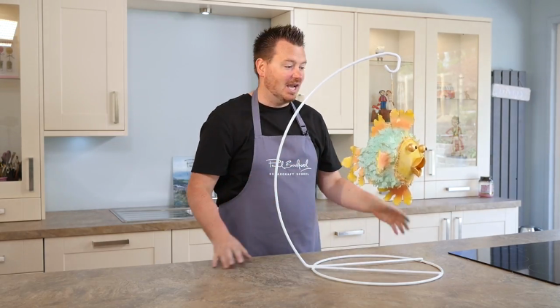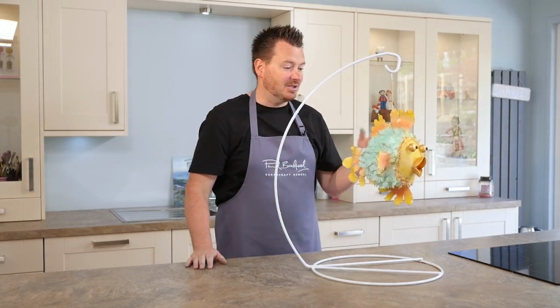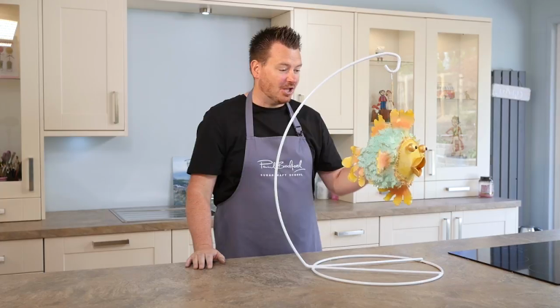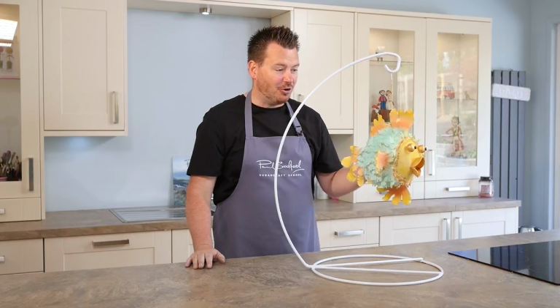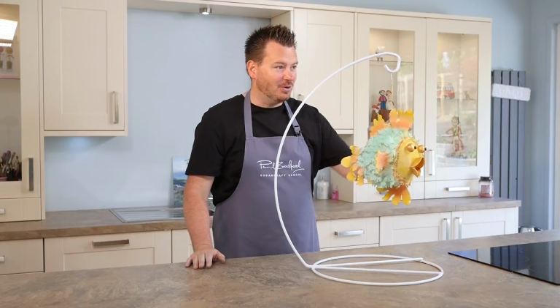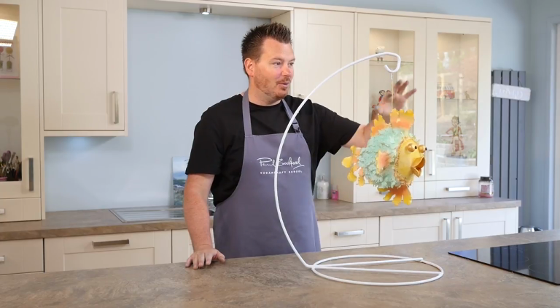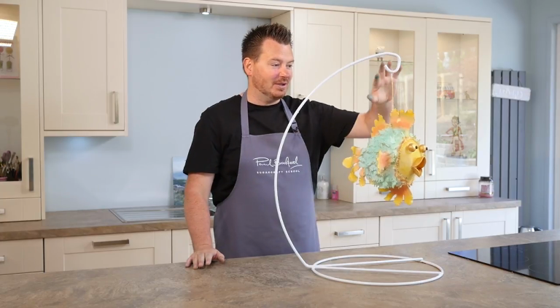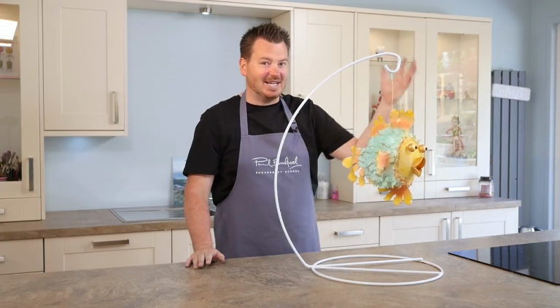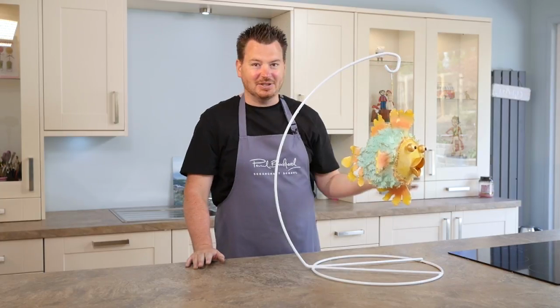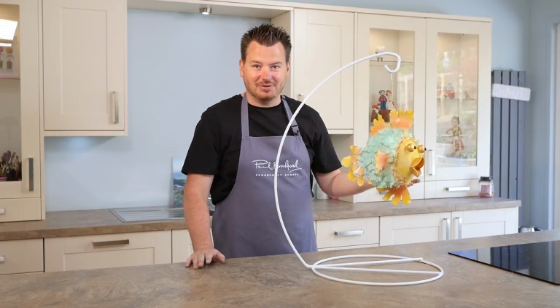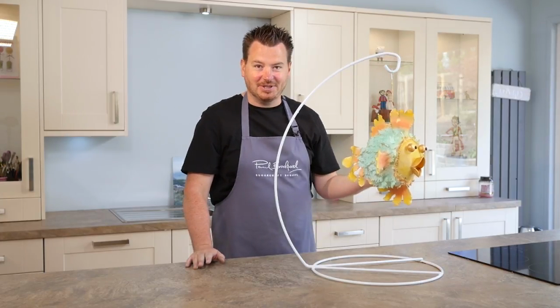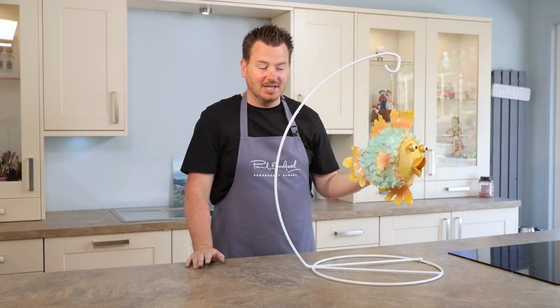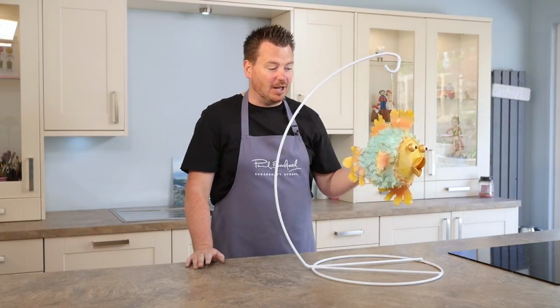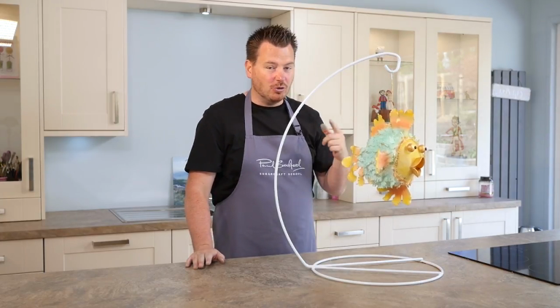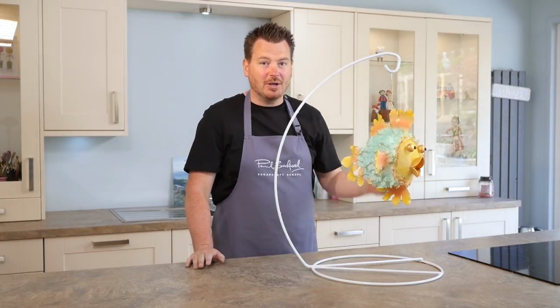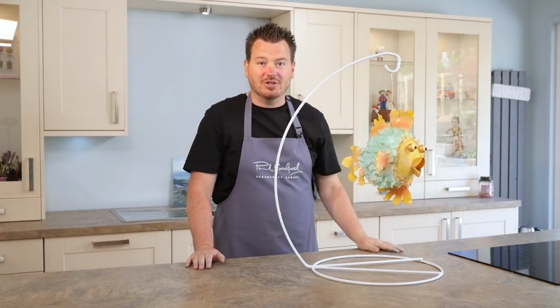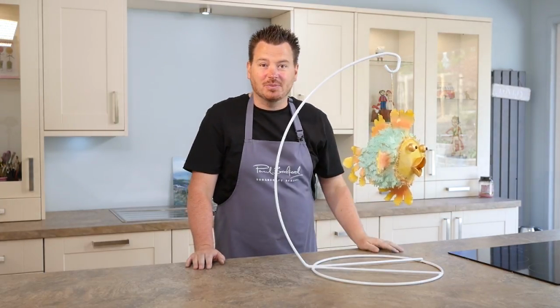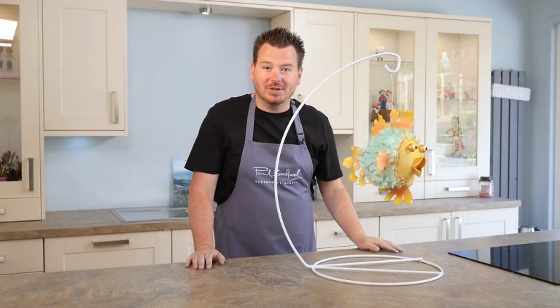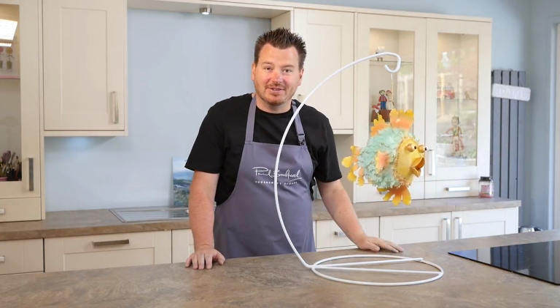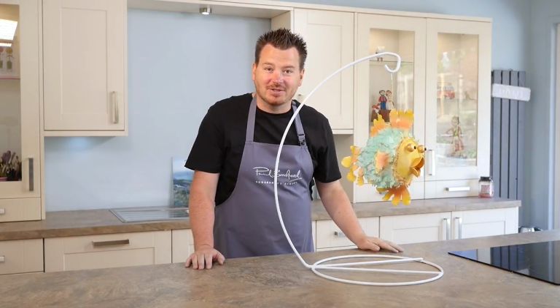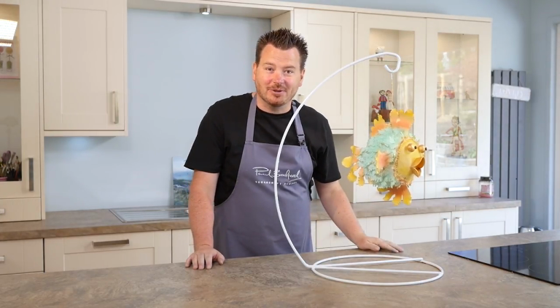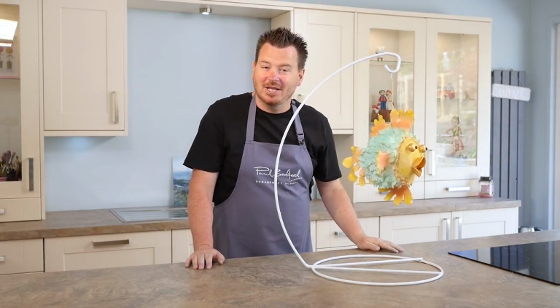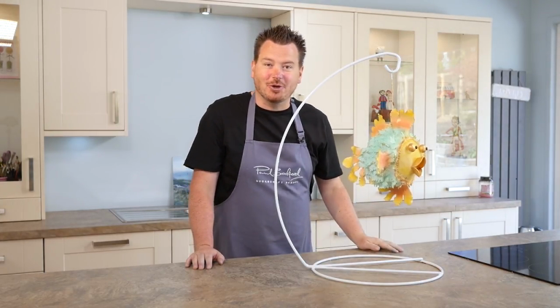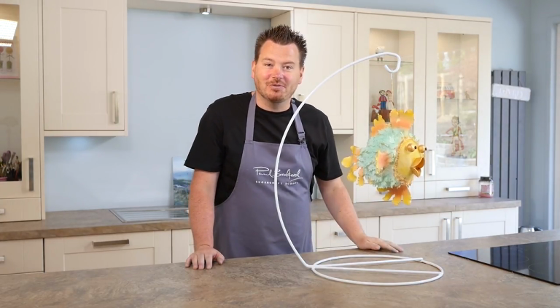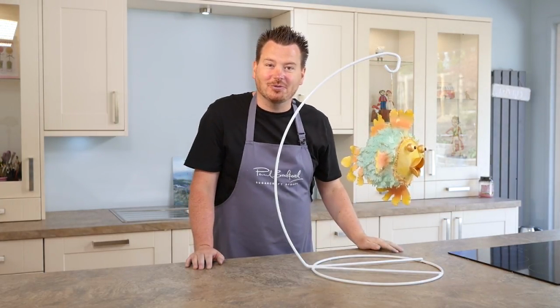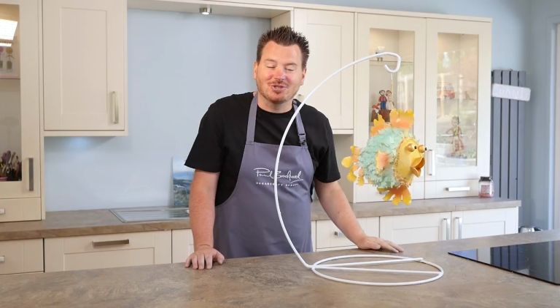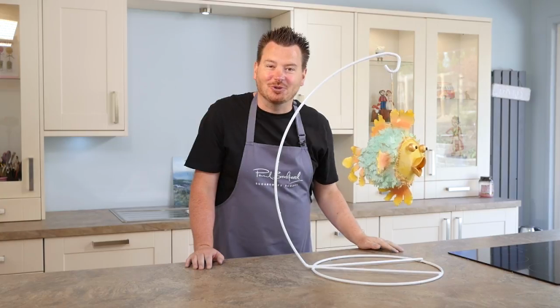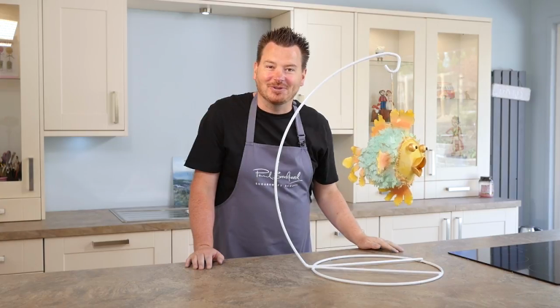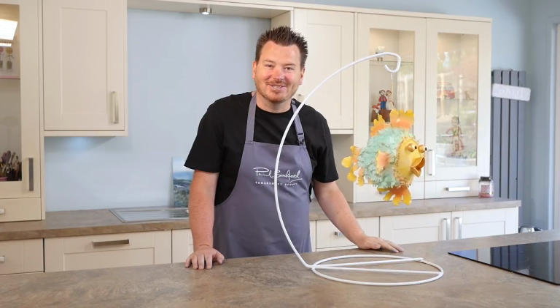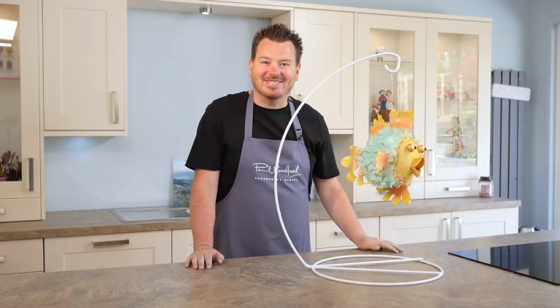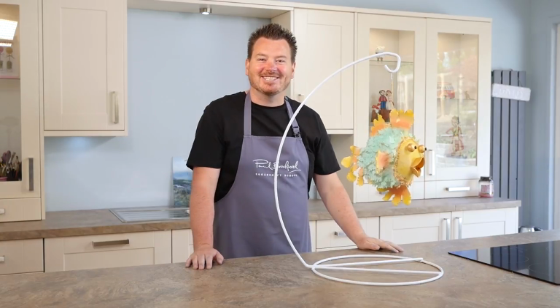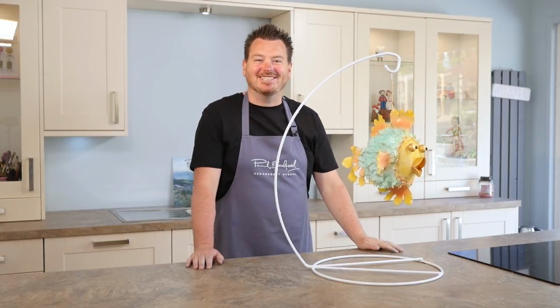And how to colour it all while it's dangling from here. And also how to transport a cake like this as well. It's all involved in this tutorial. So let's get started.